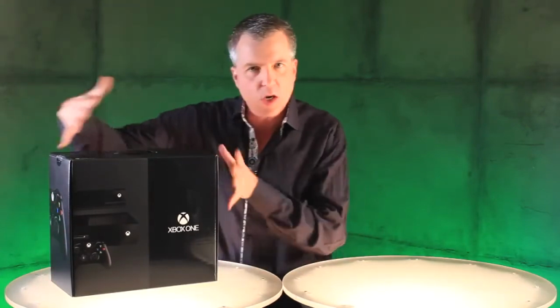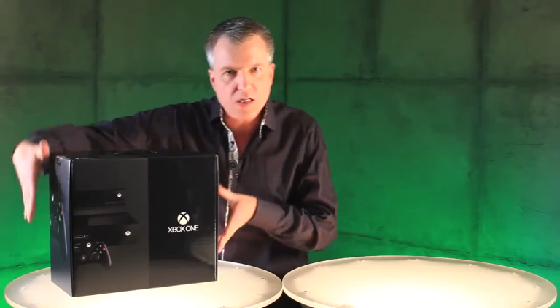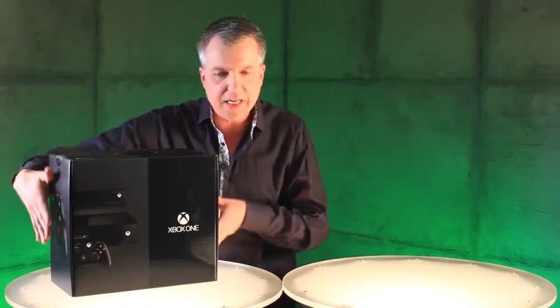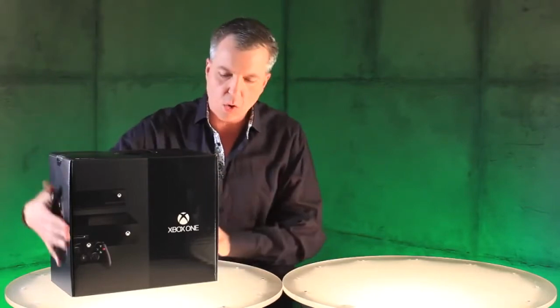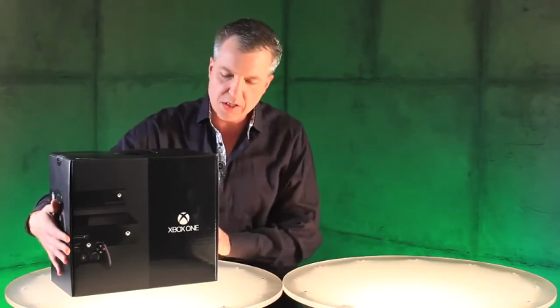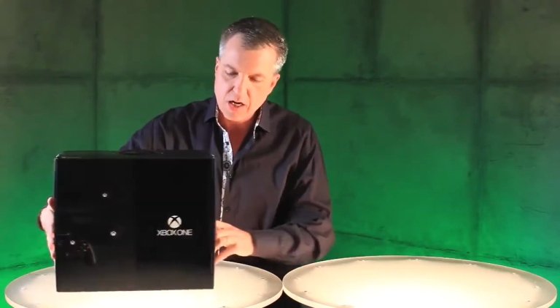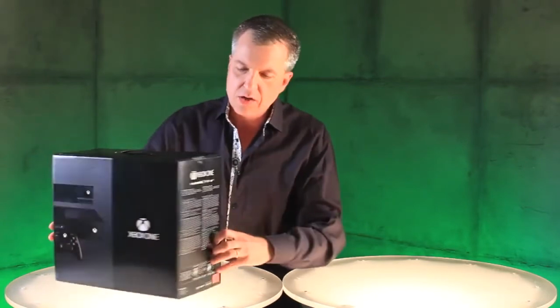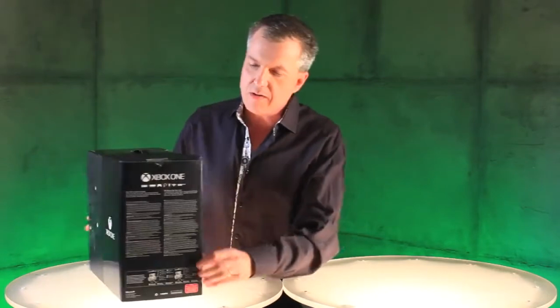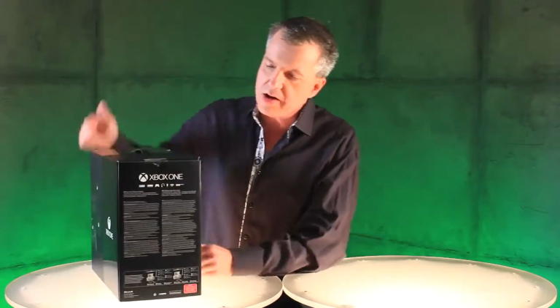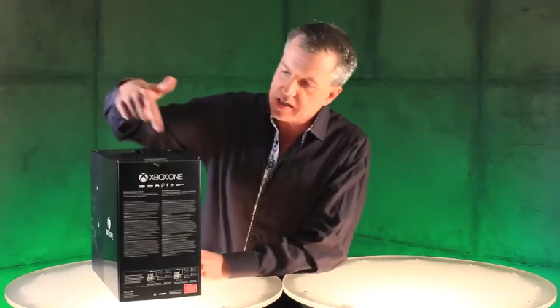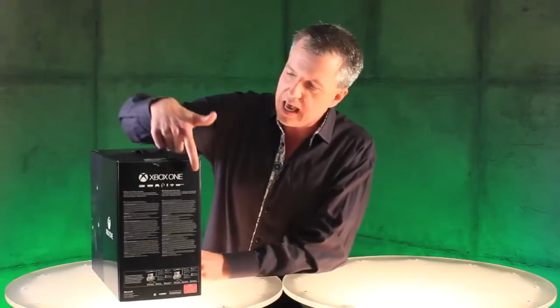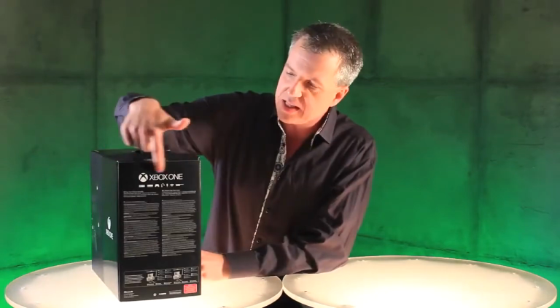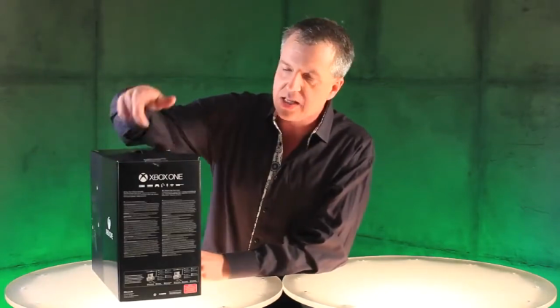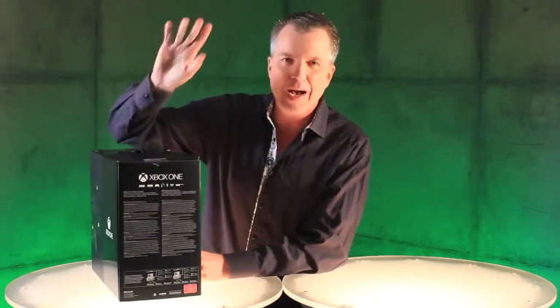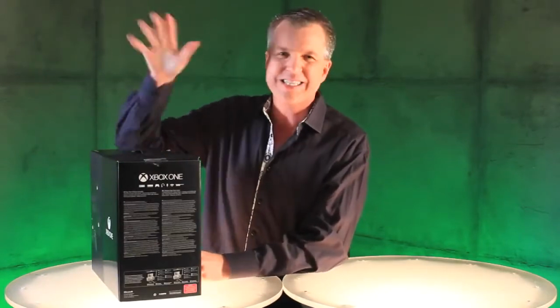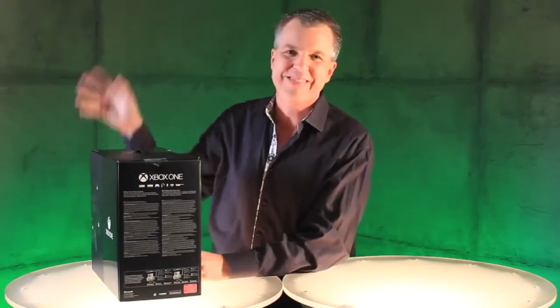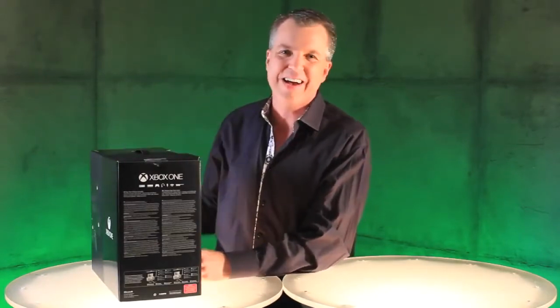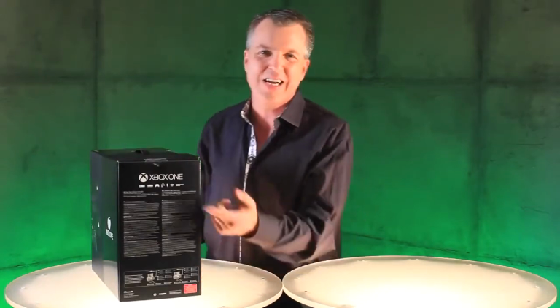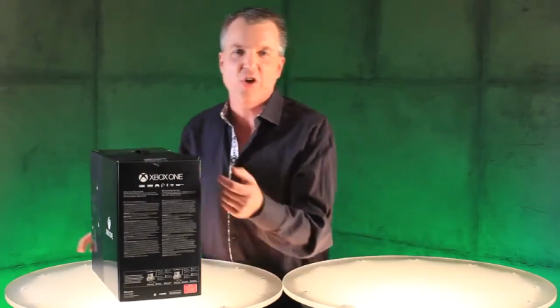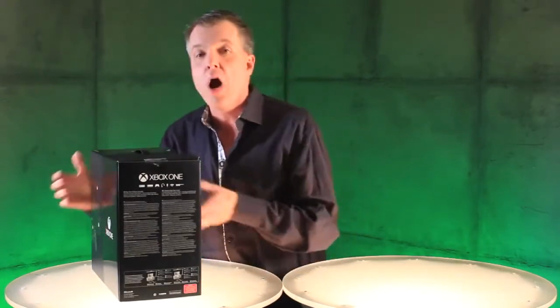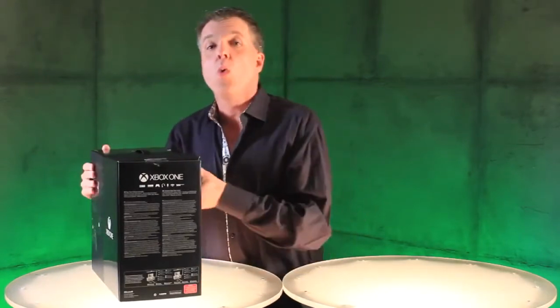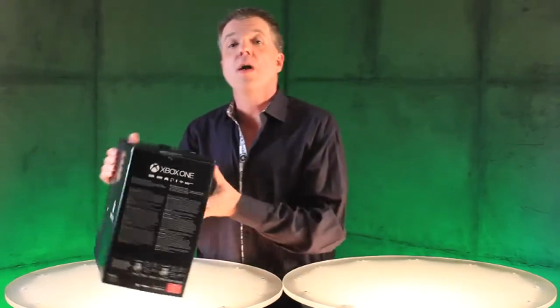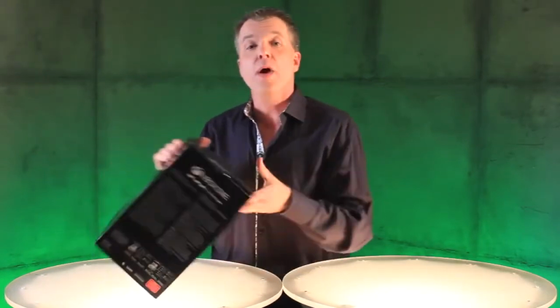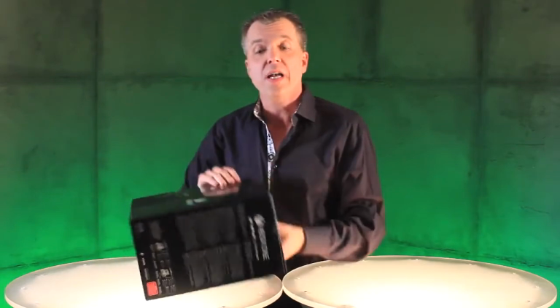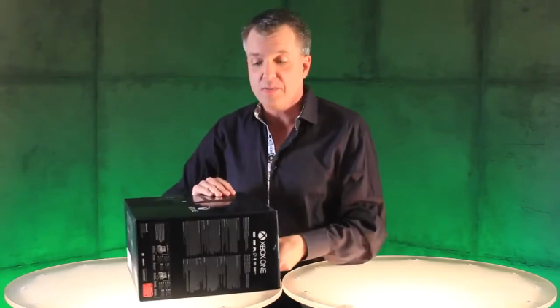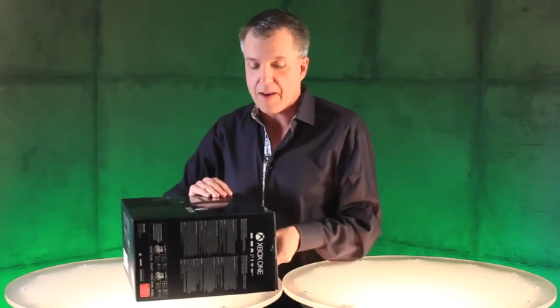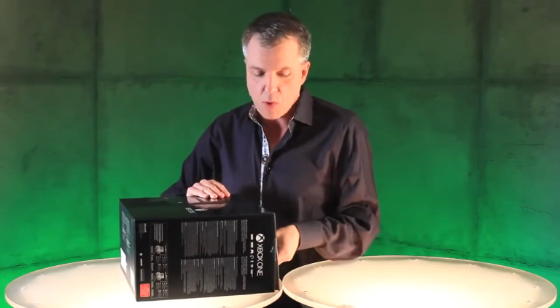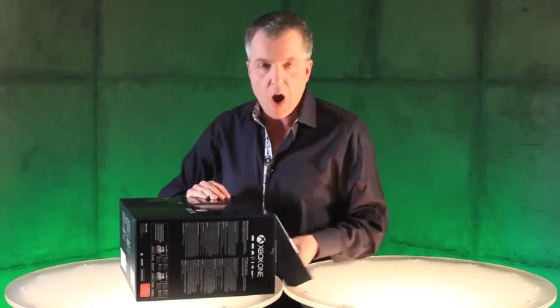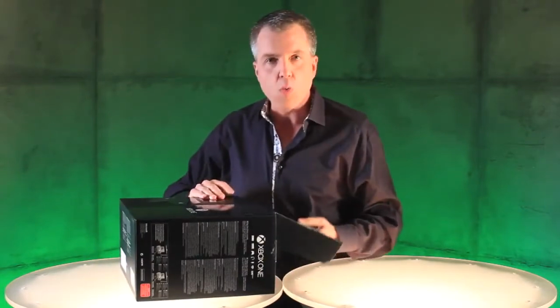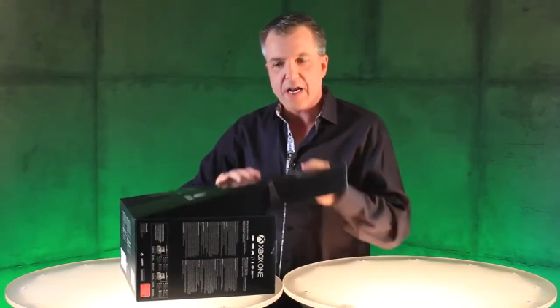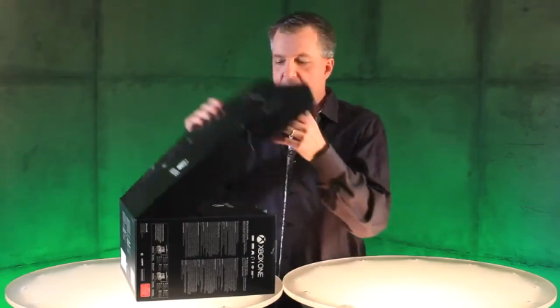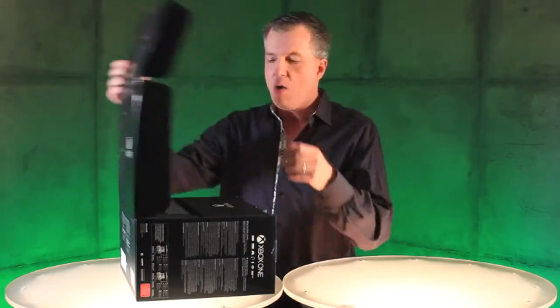So this is what it looks like — it's gorgeous. Turn it around here, you can see everything that's in the box. I'm not going to show you there though. We're going to break into this bad boy right now.